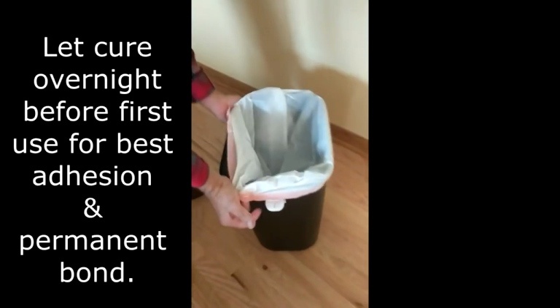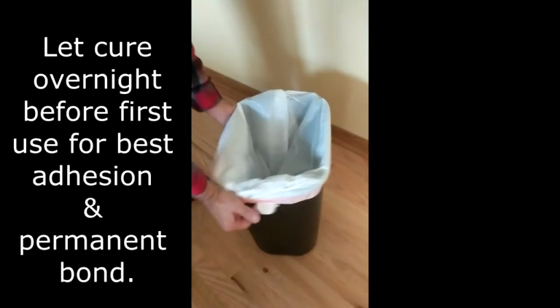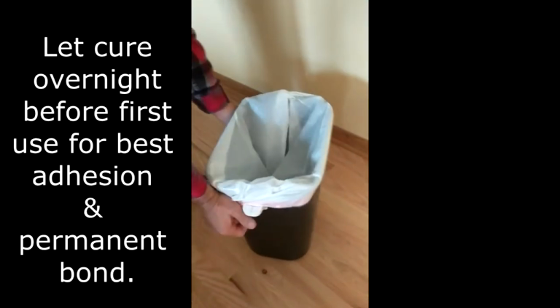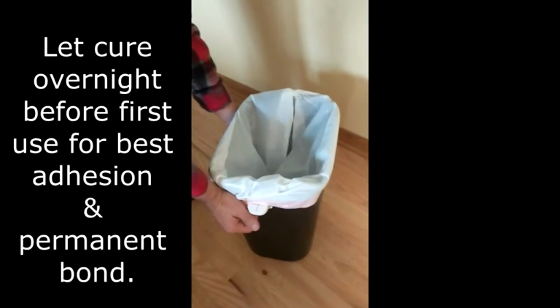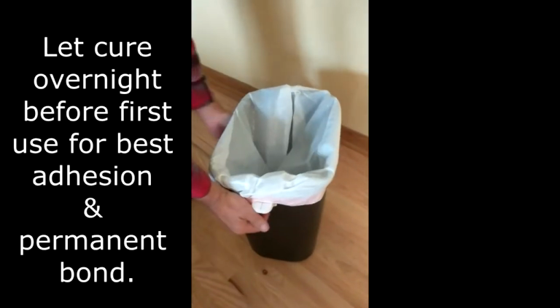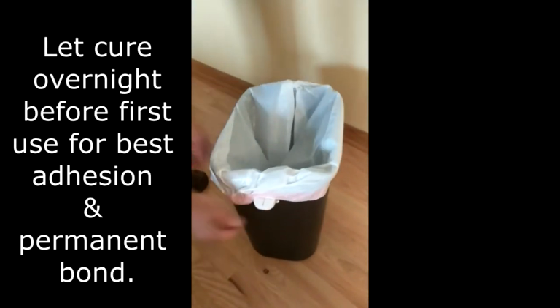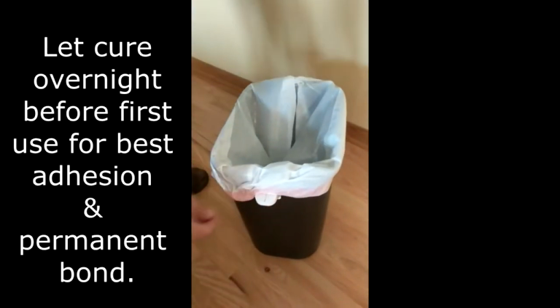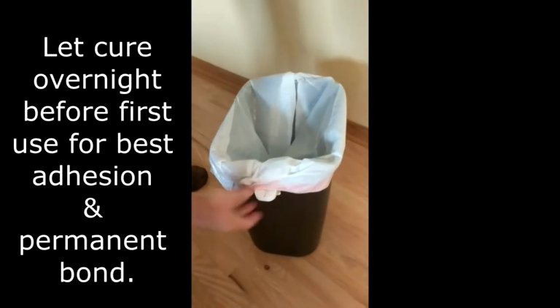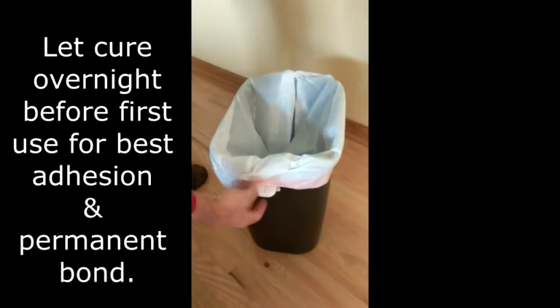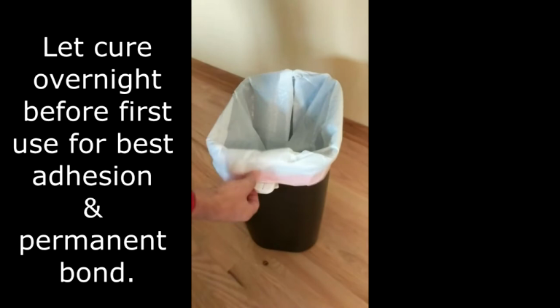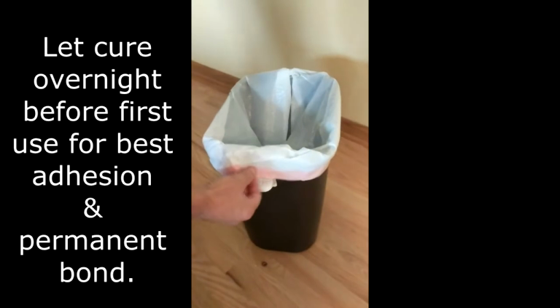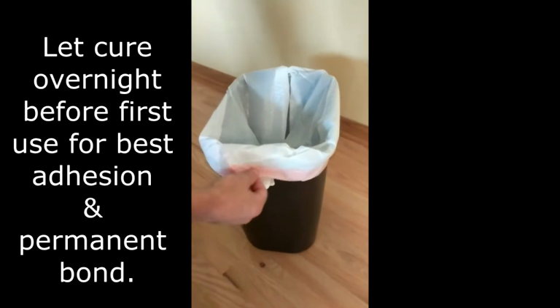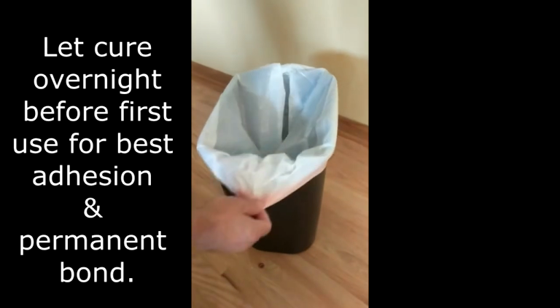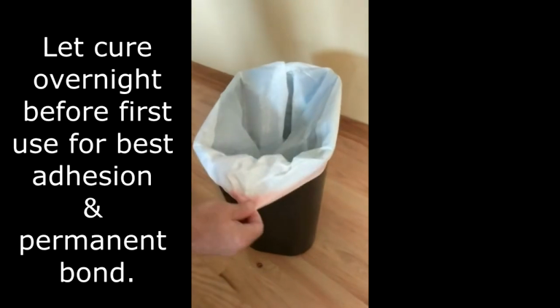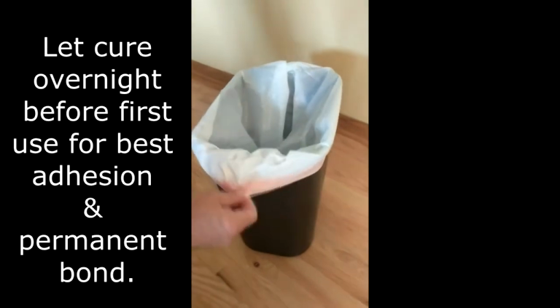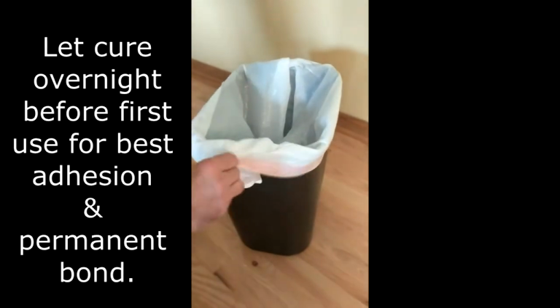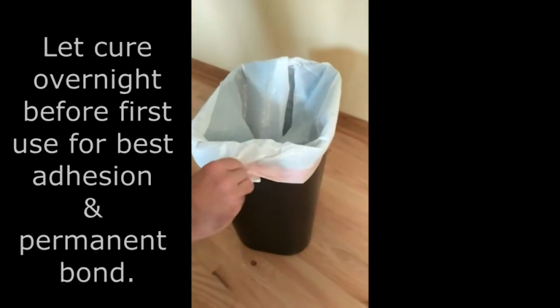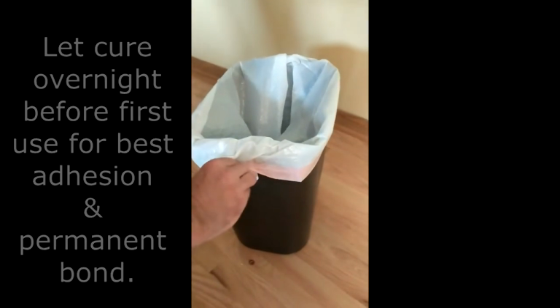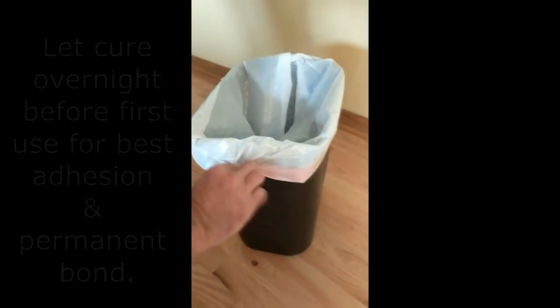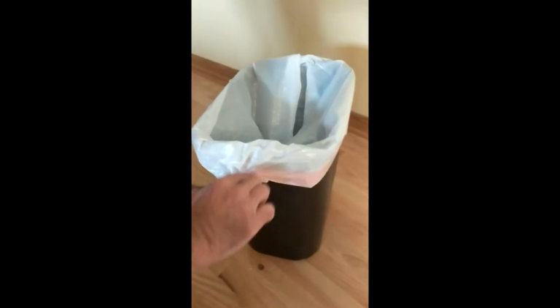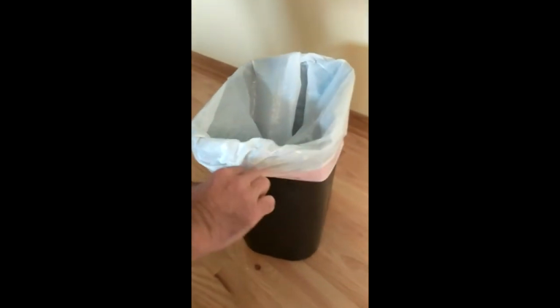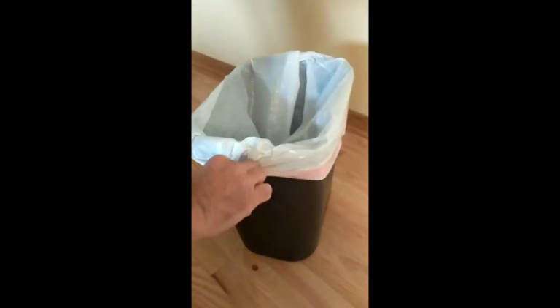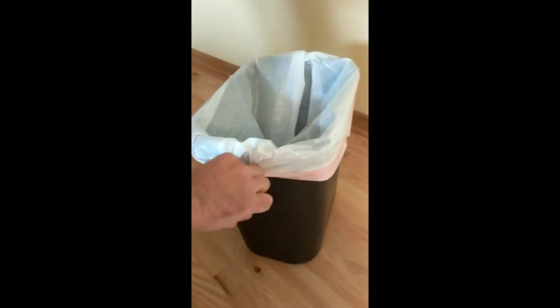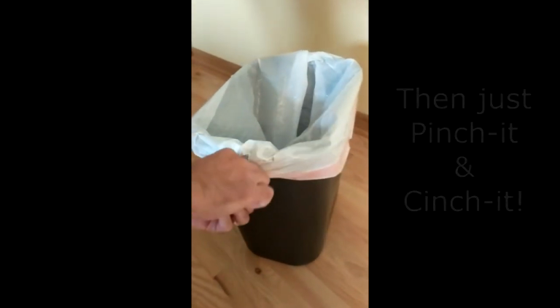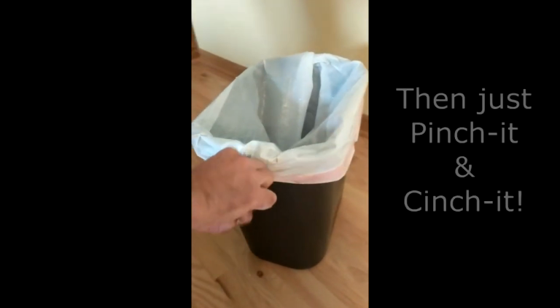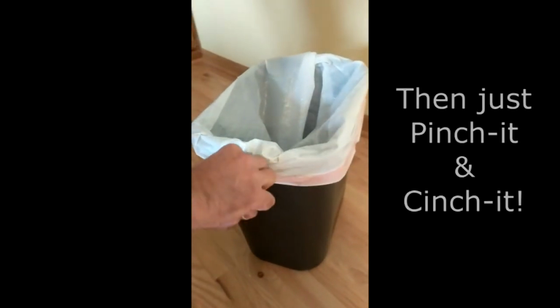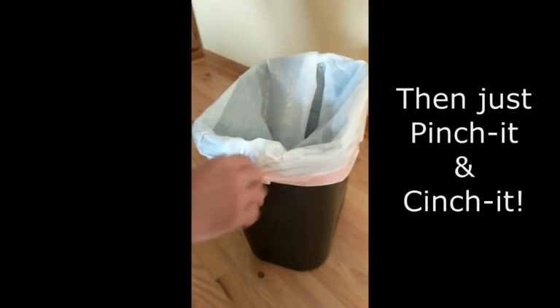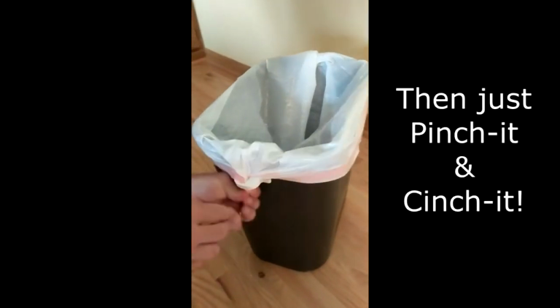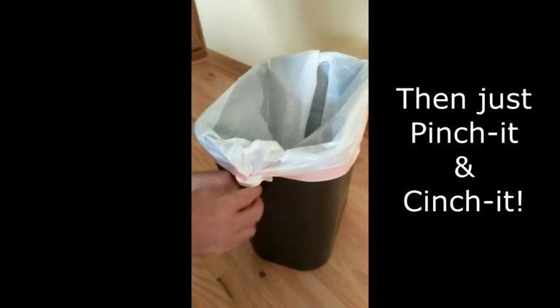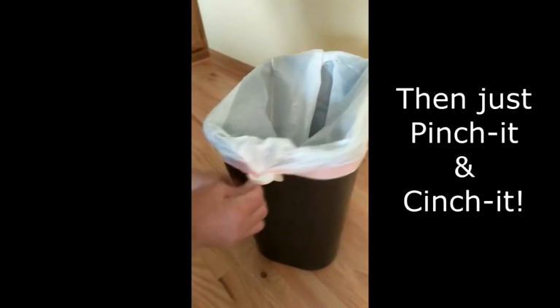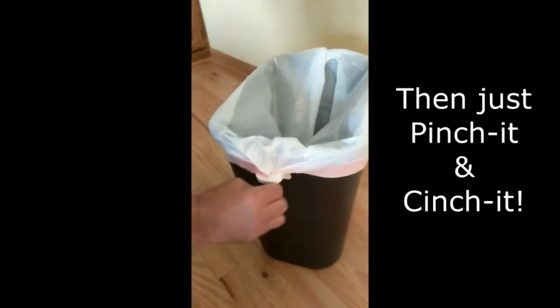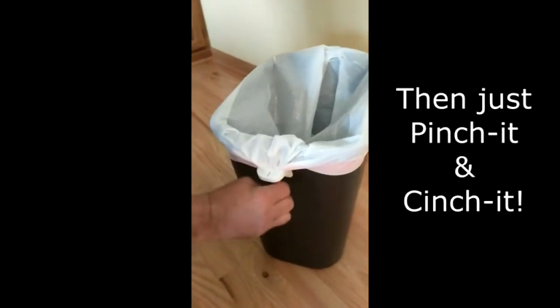Then pinch a corner of the bag and place it at the top of the cinch to pull through the cinch with your other hand.